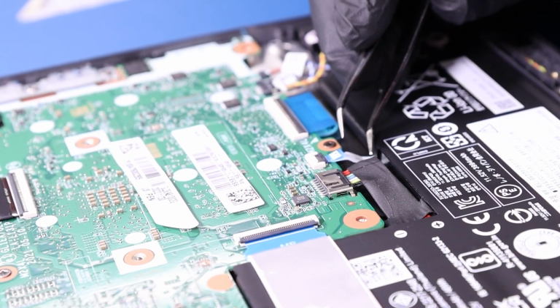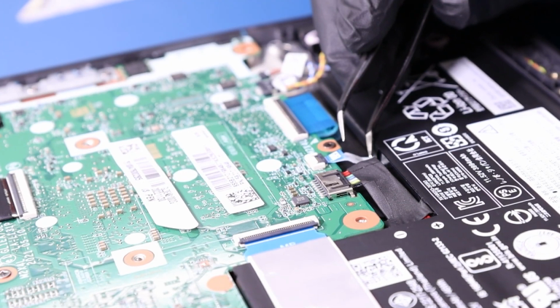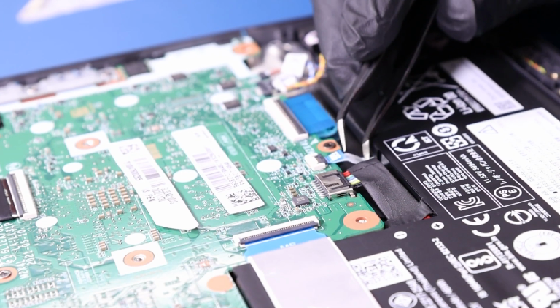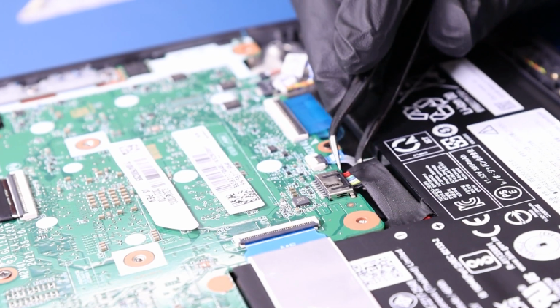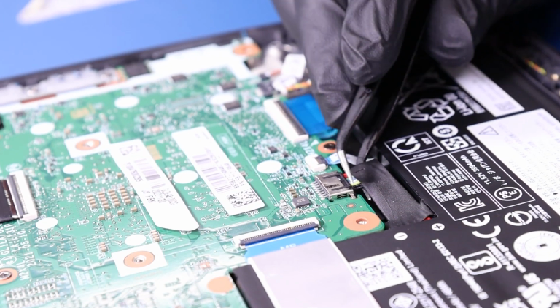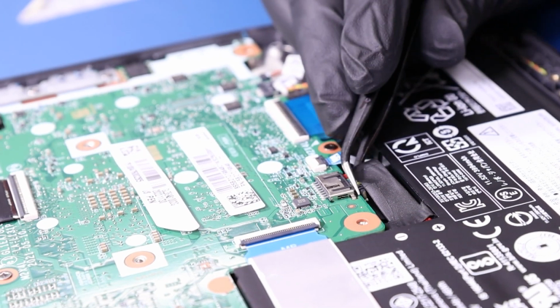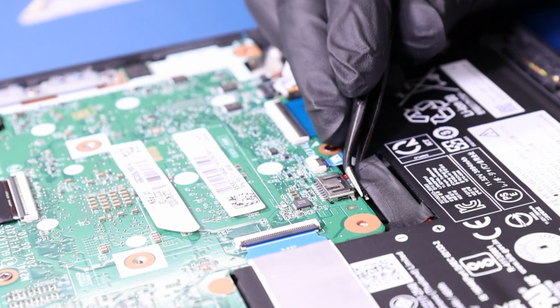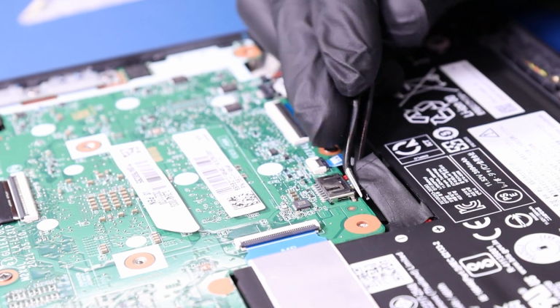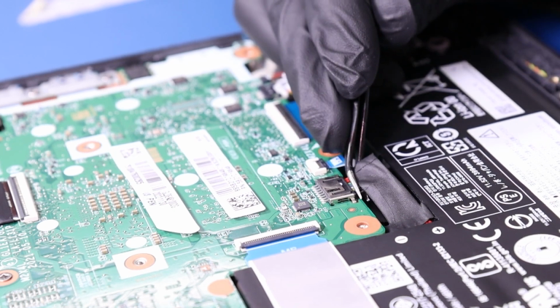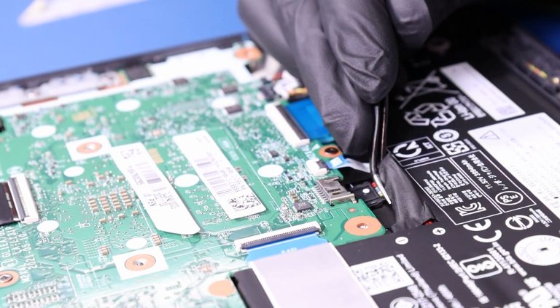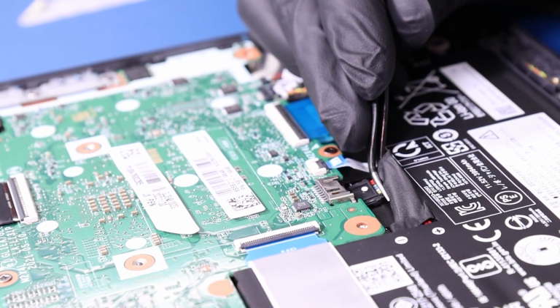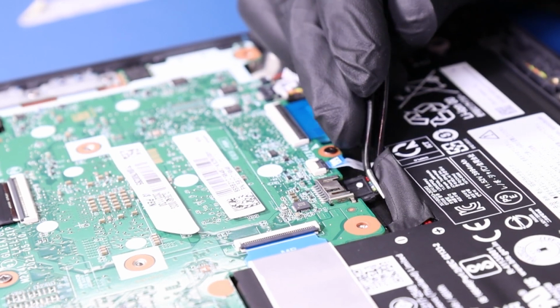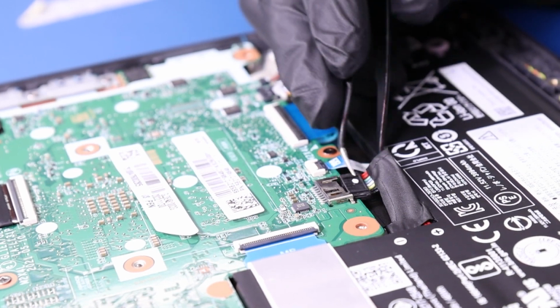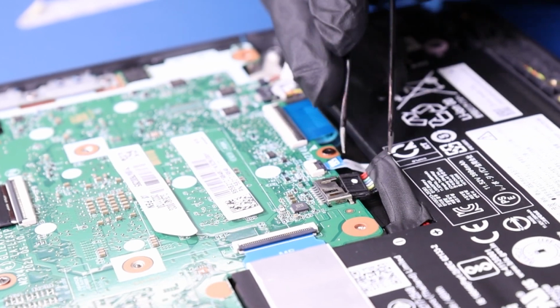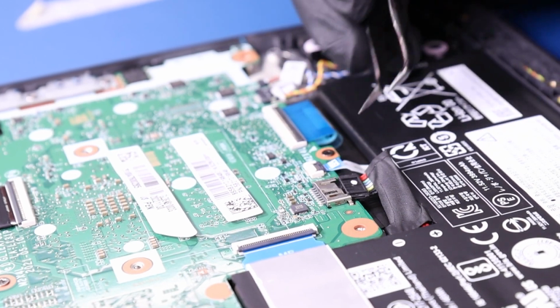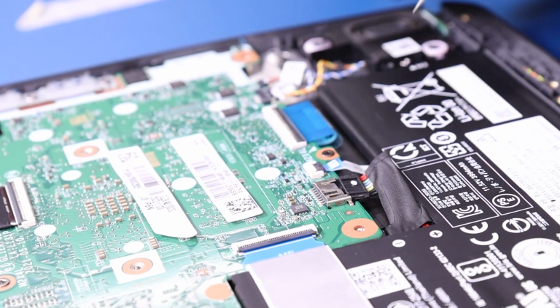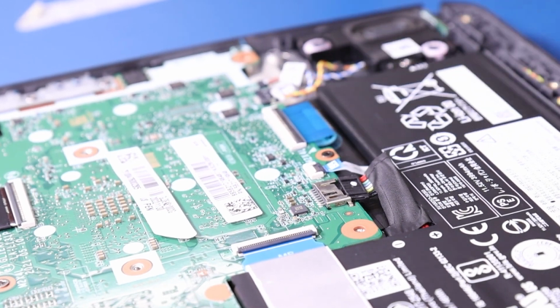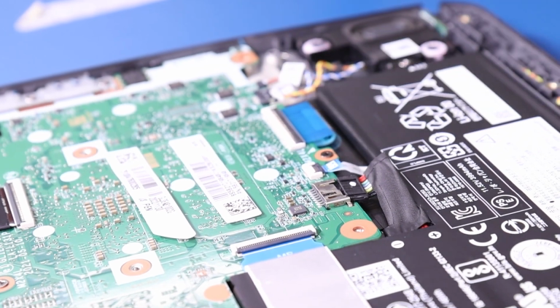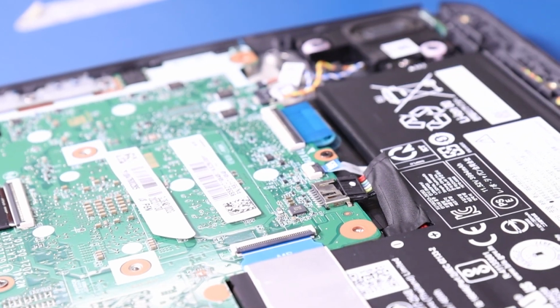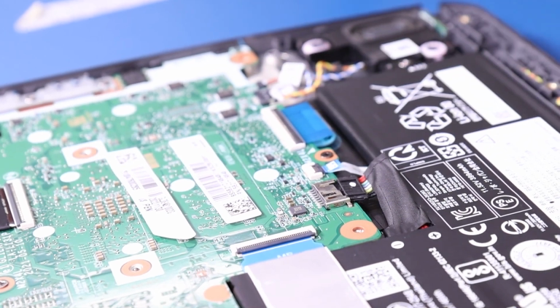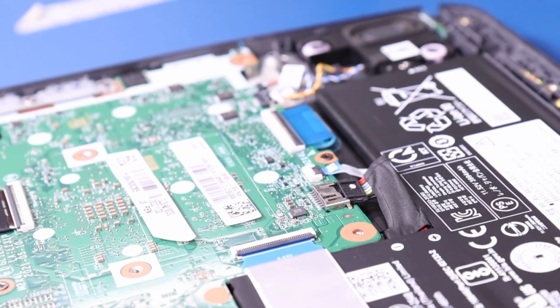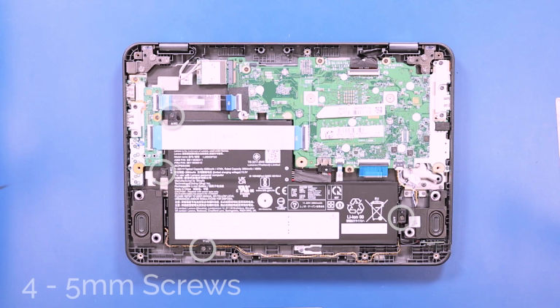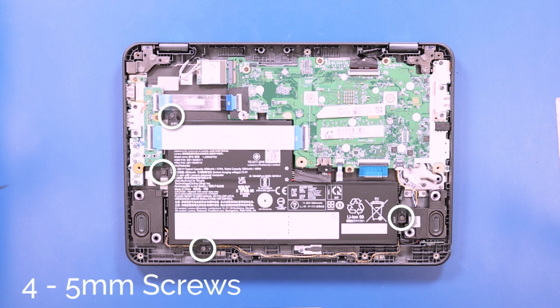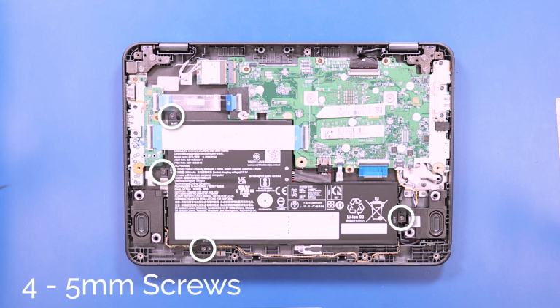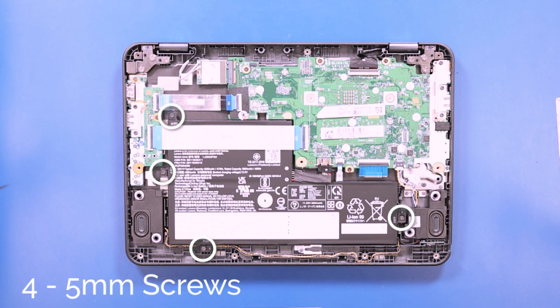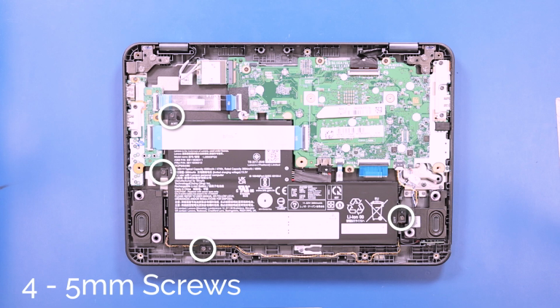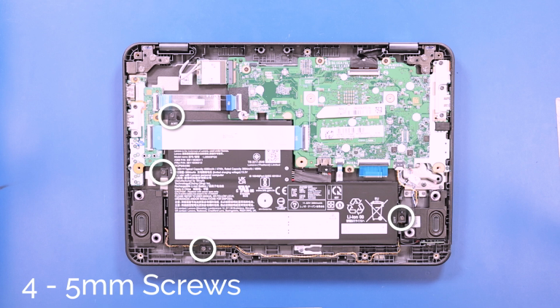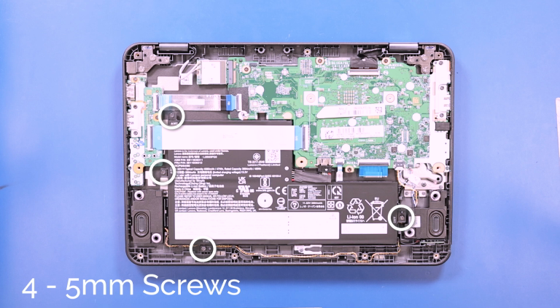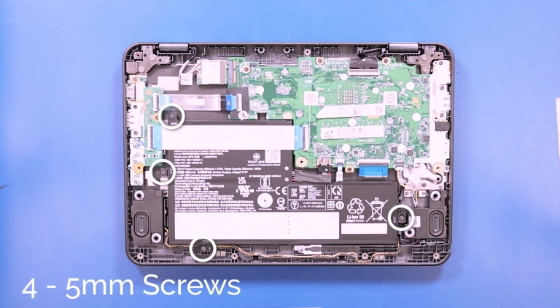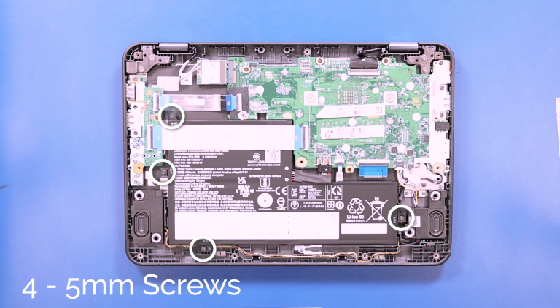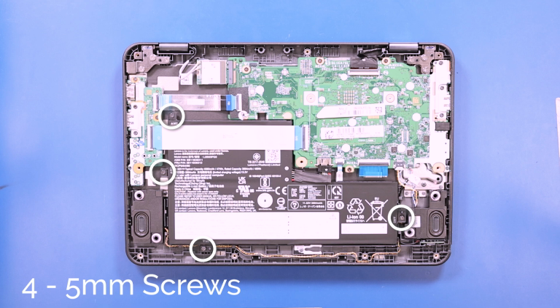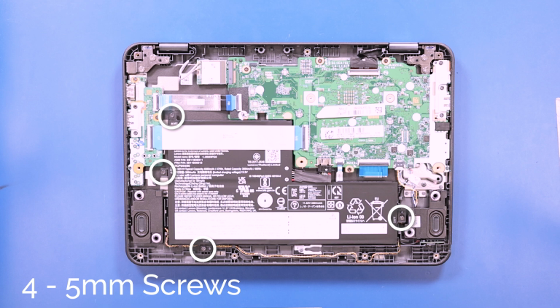Unplug the battery from the motherboard. Remove four 5mm screws from the battery.